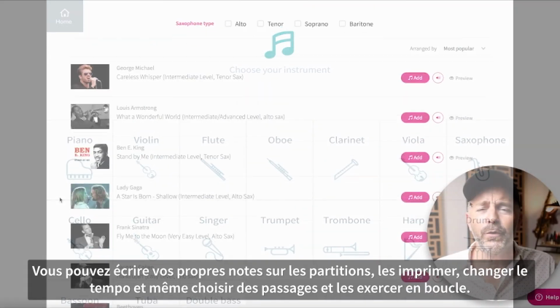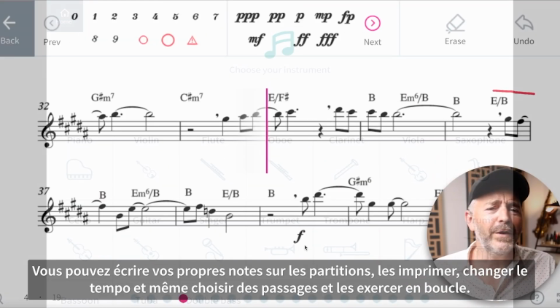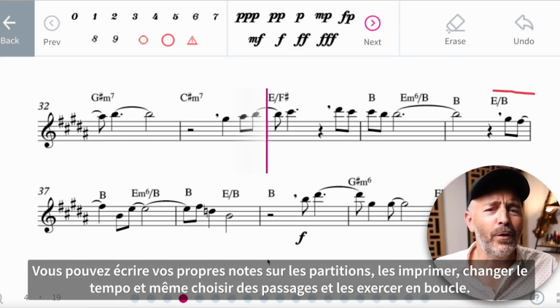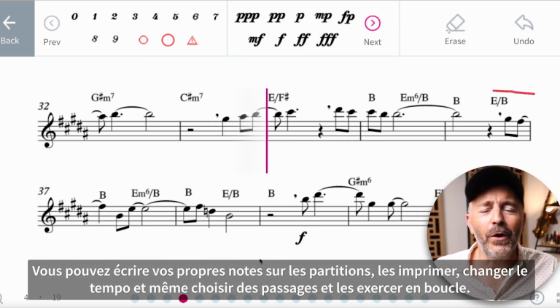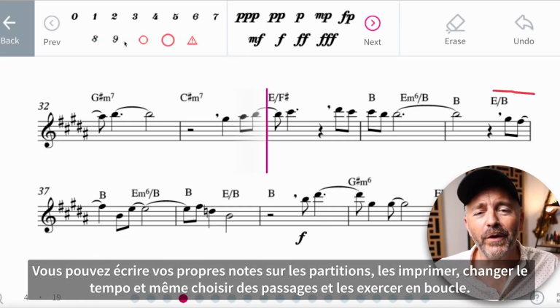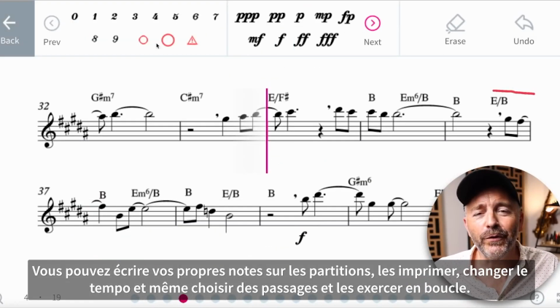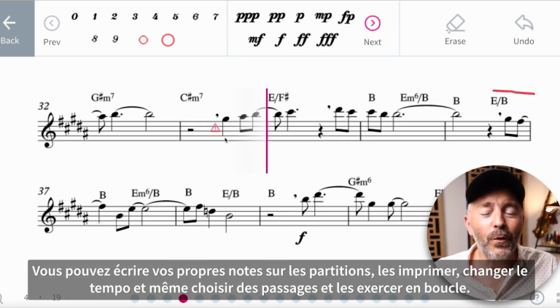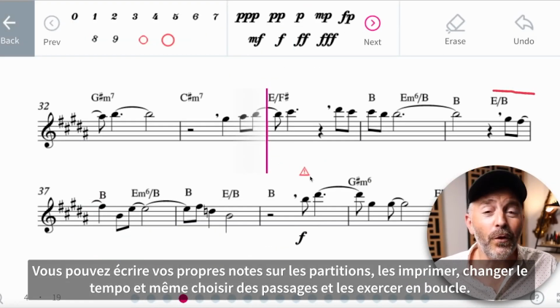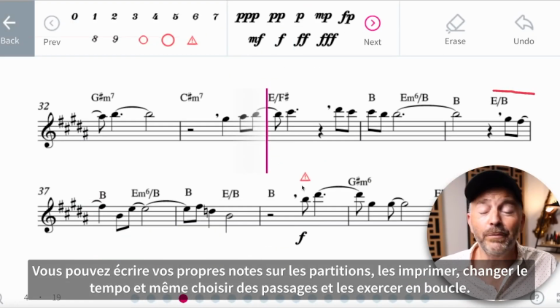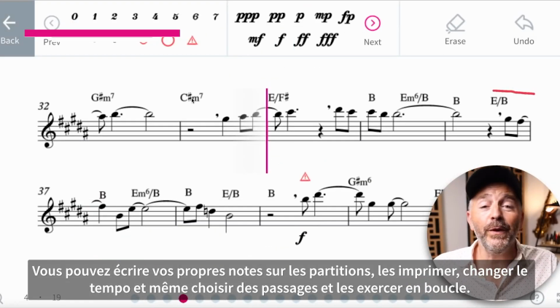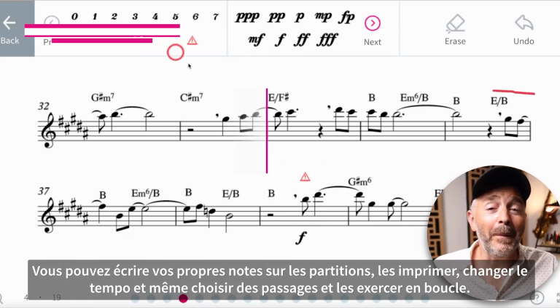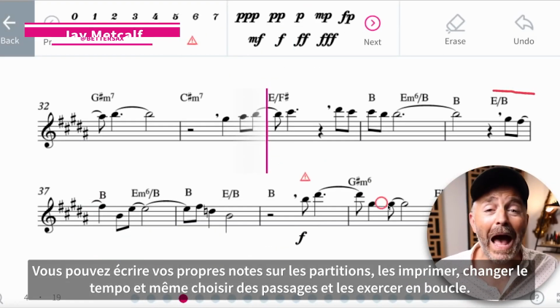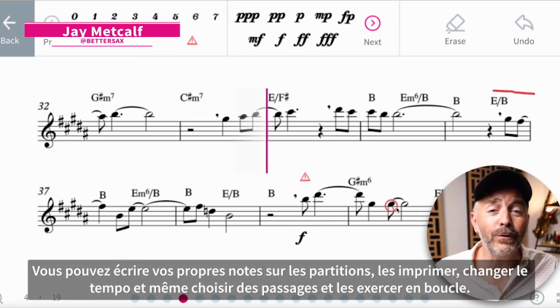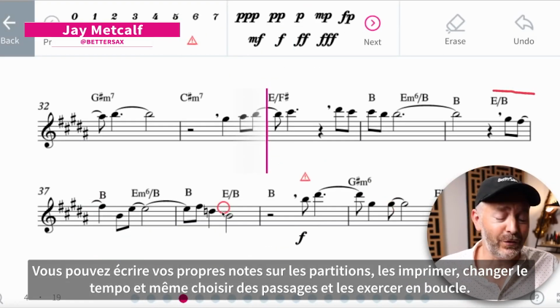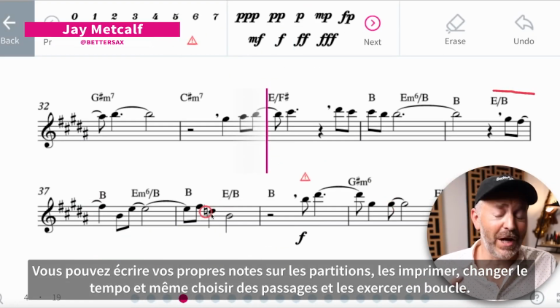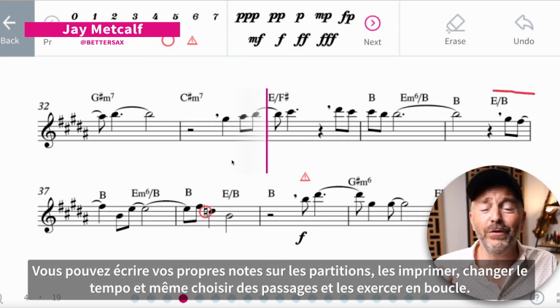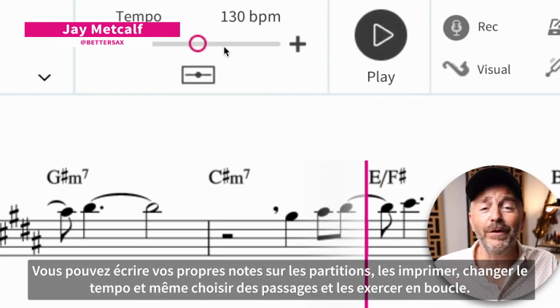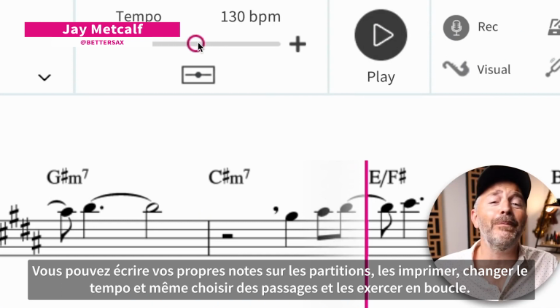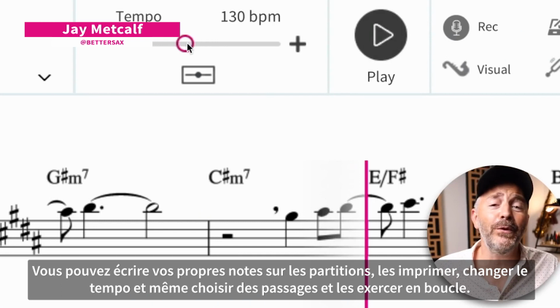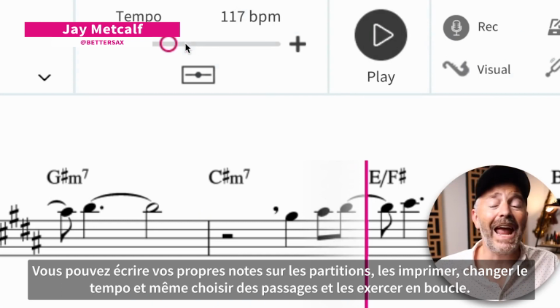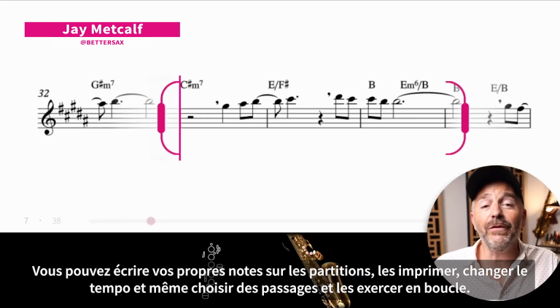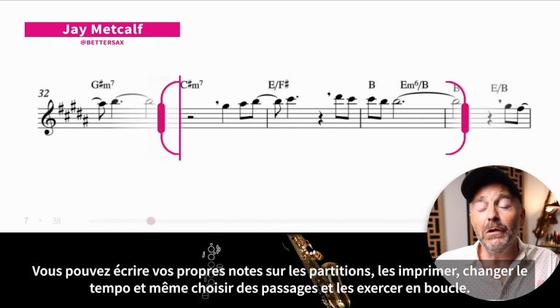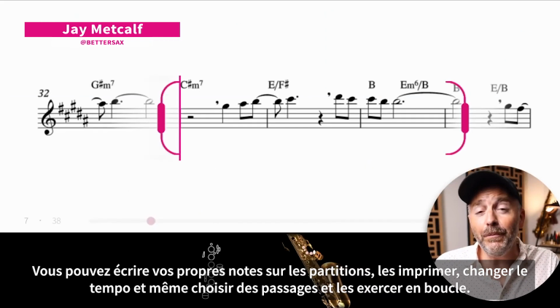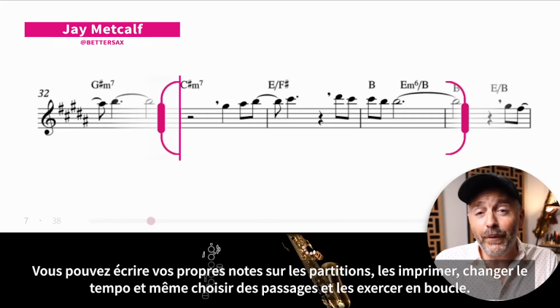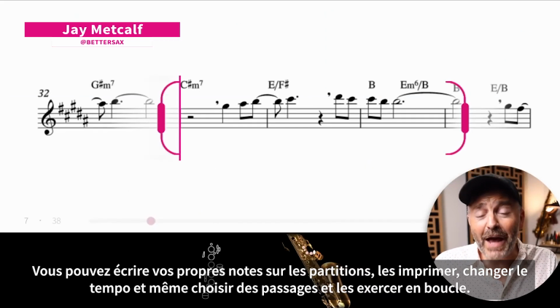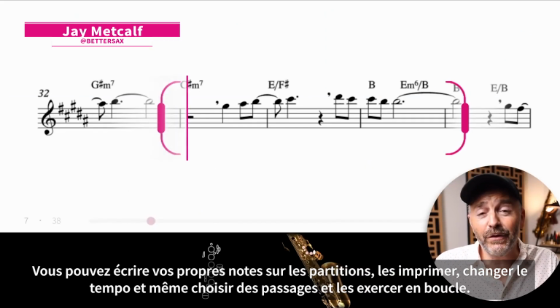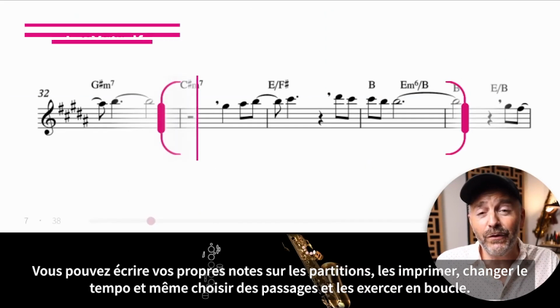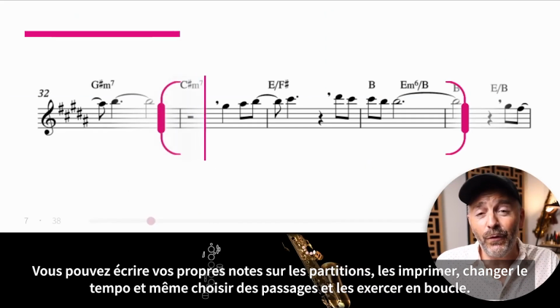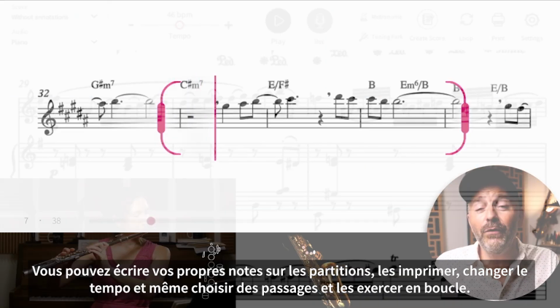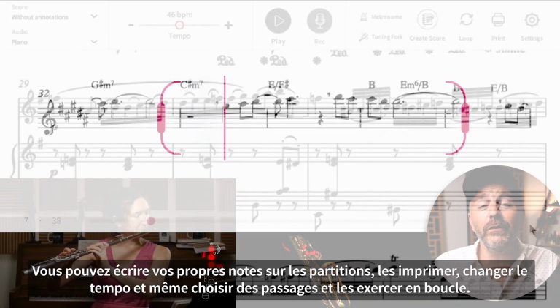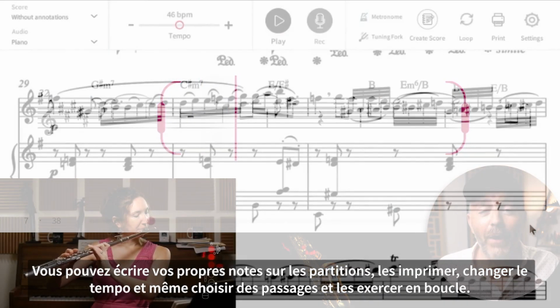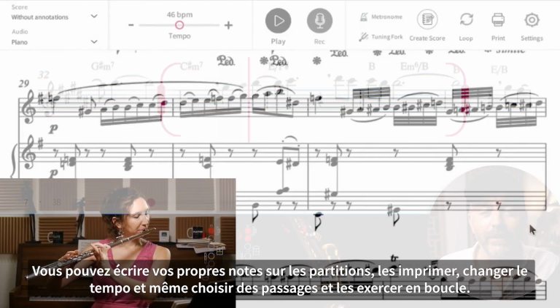You can write your own notes on the scores, print them out, change the tempos, and even loop sections for focused practice.